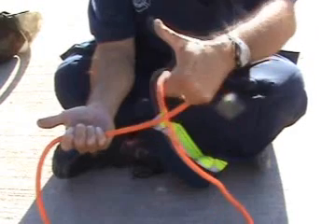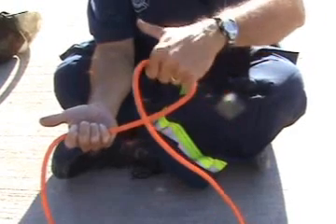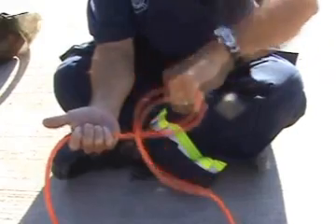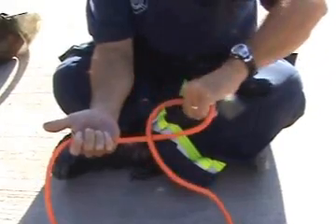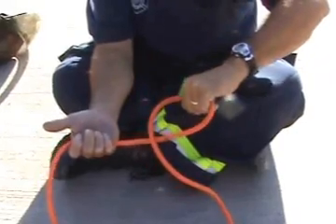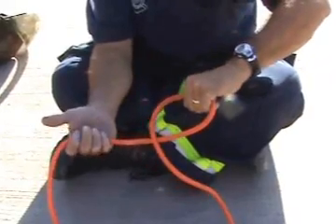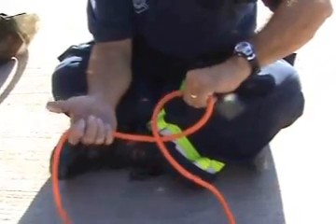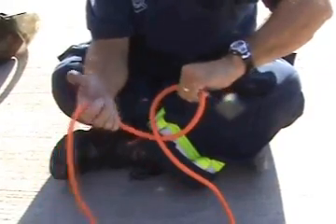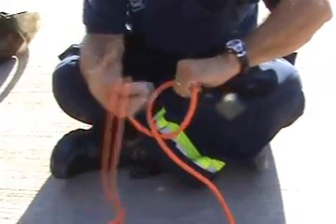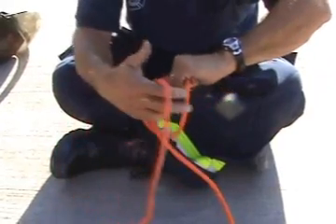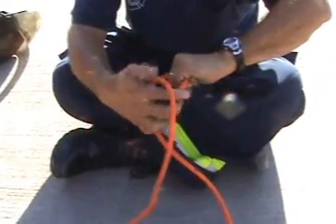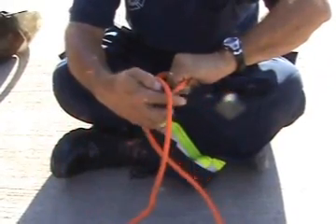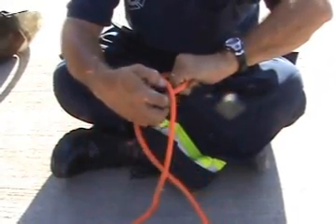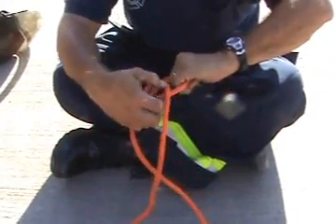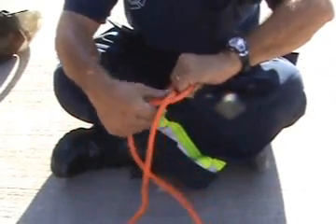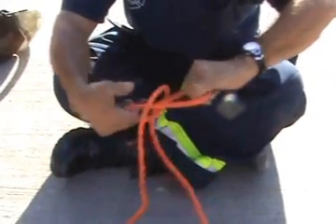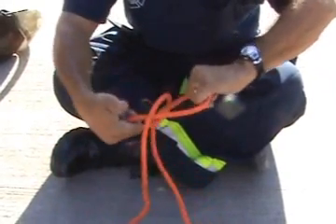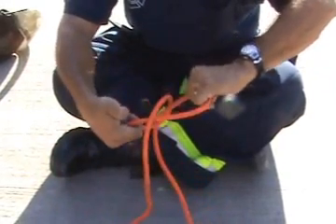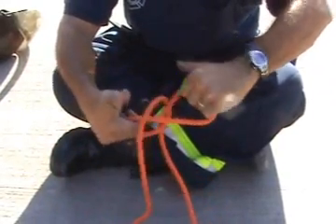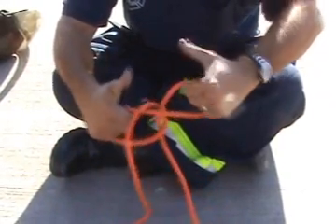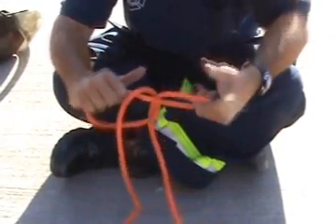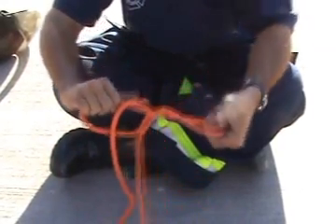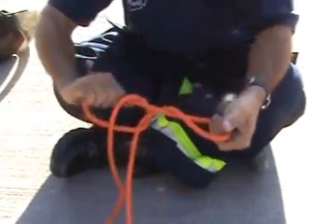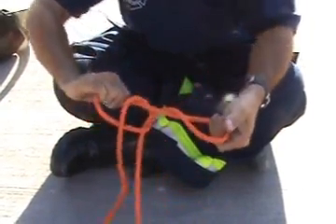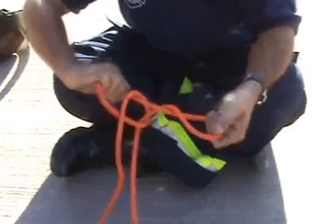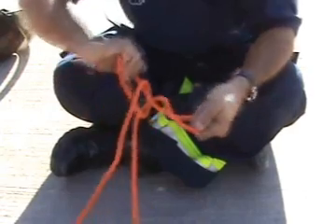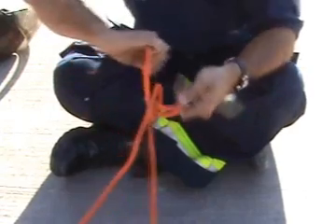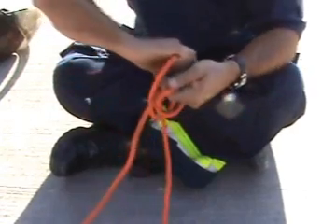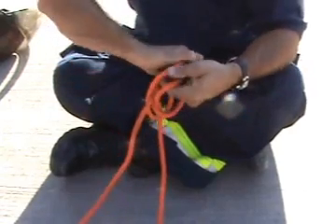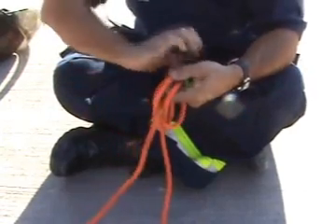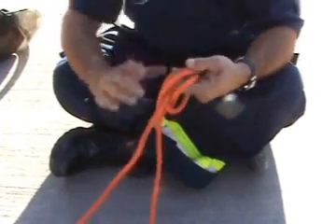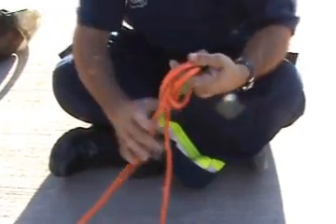Start making your normal clove hitch, but instead of making the second loop, you're going to pull under here, you're going to twist, and then you're going to fold it over on itself.